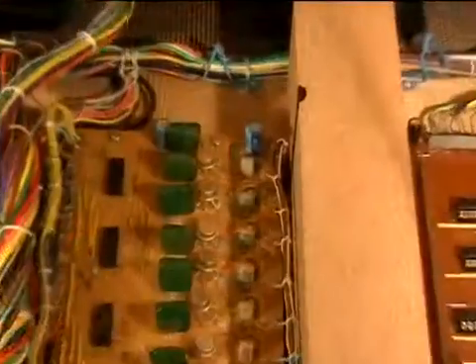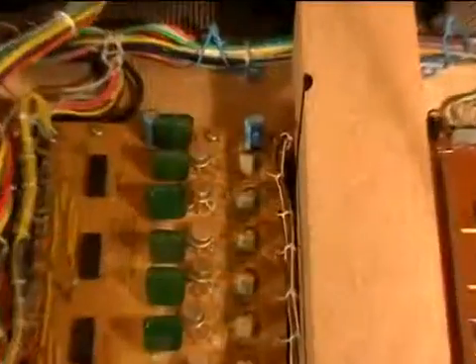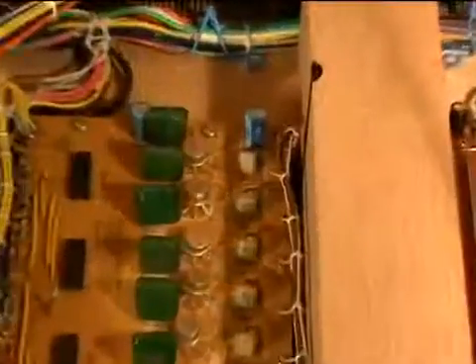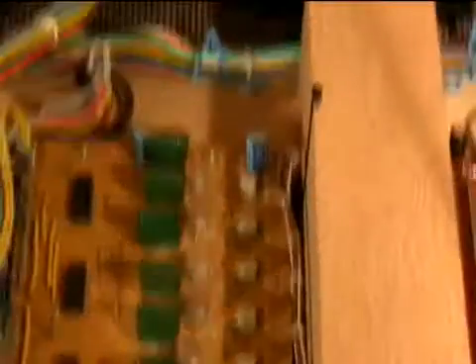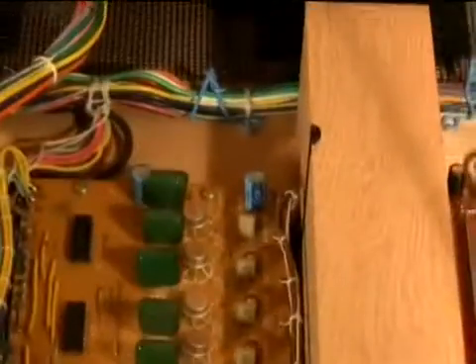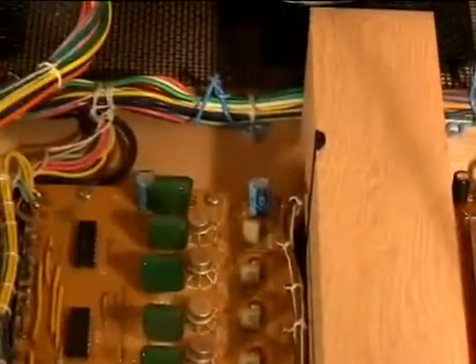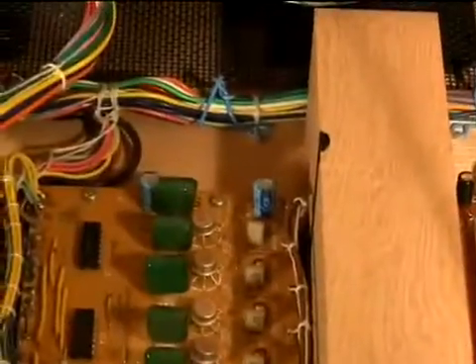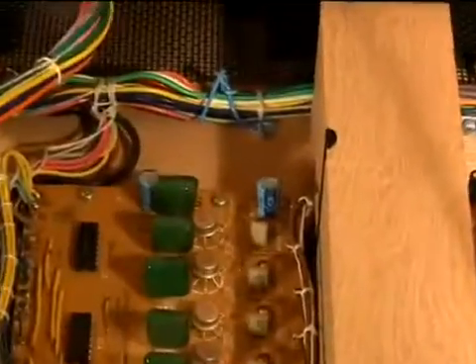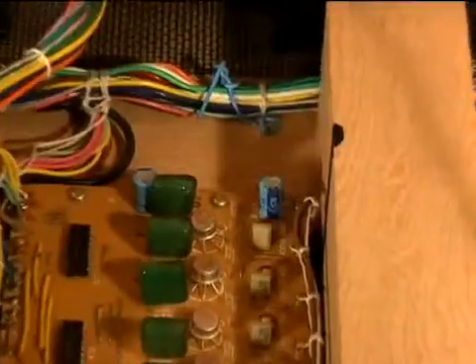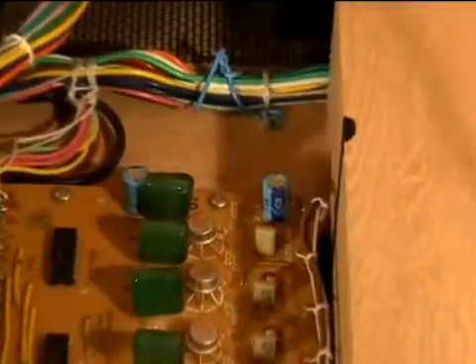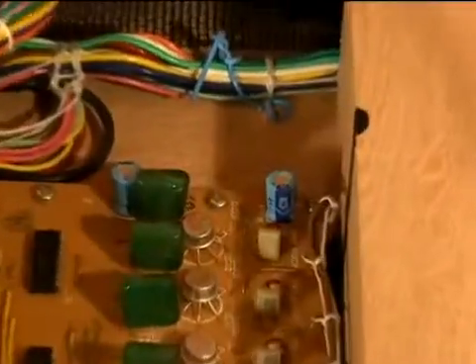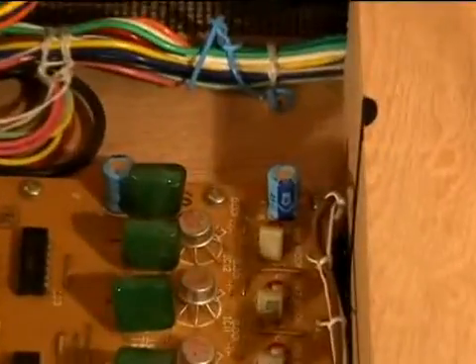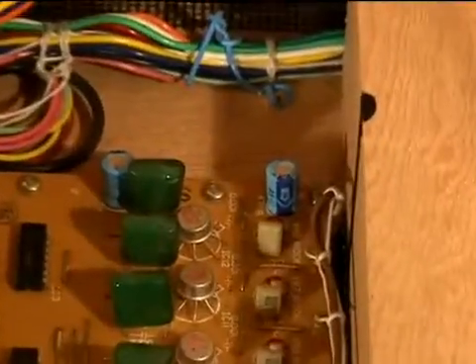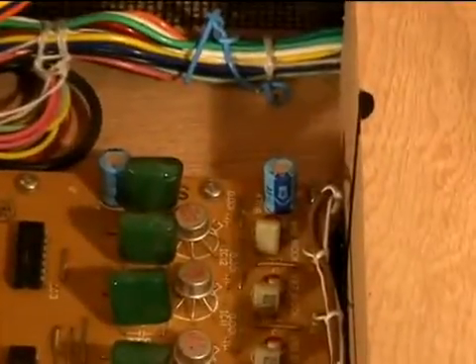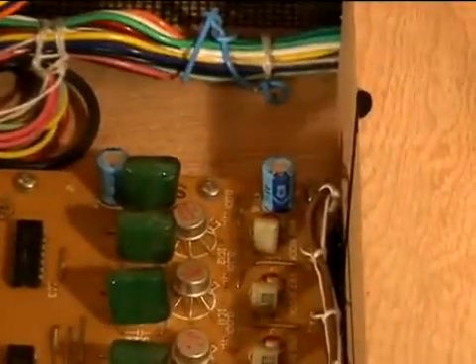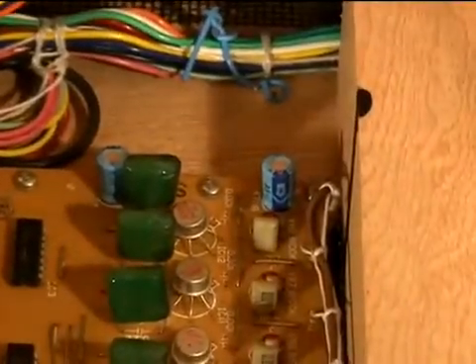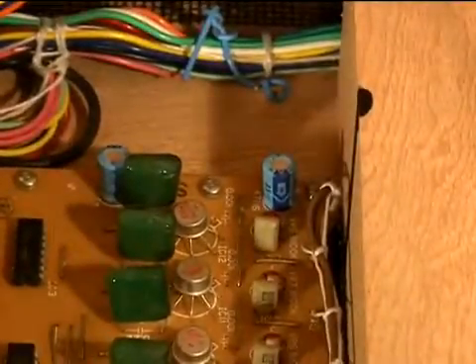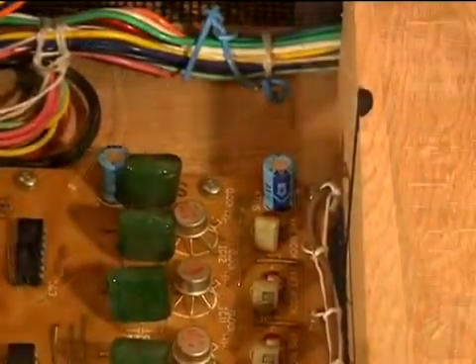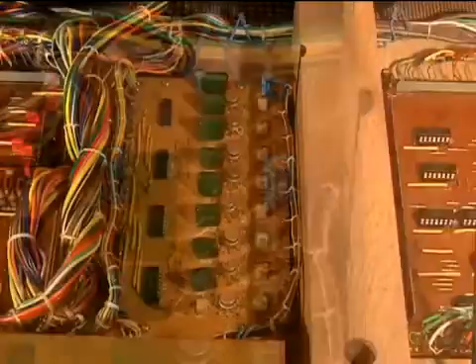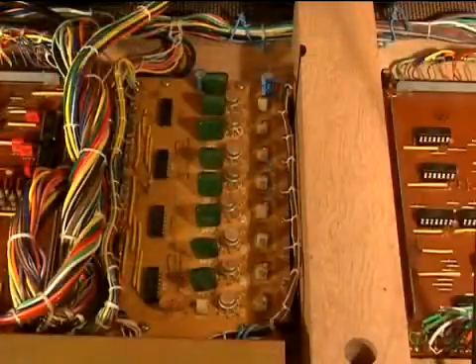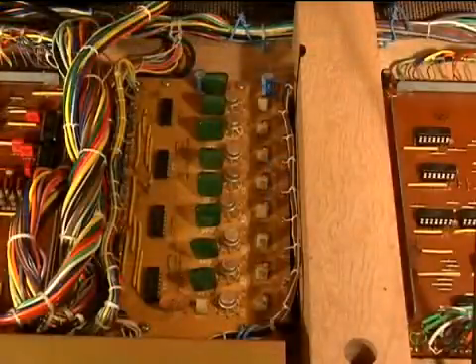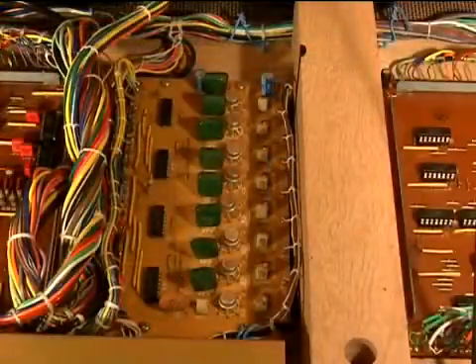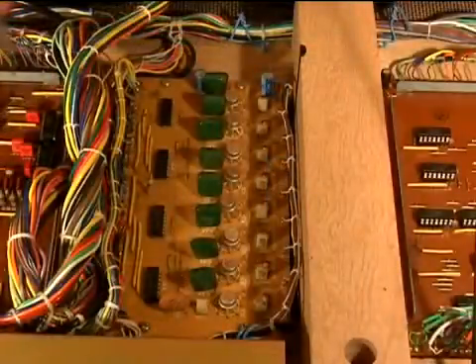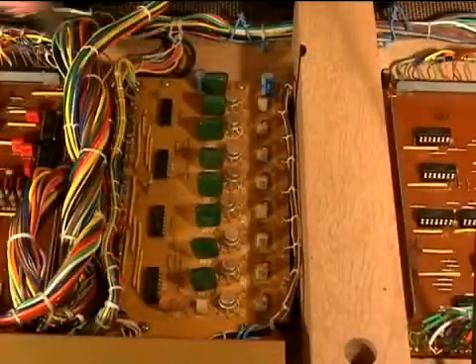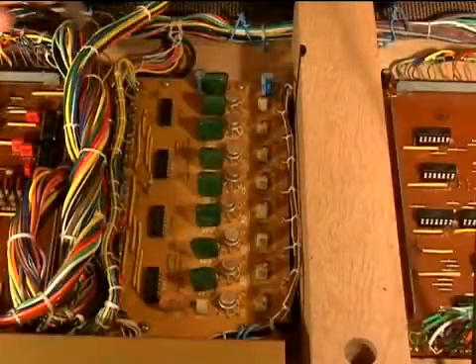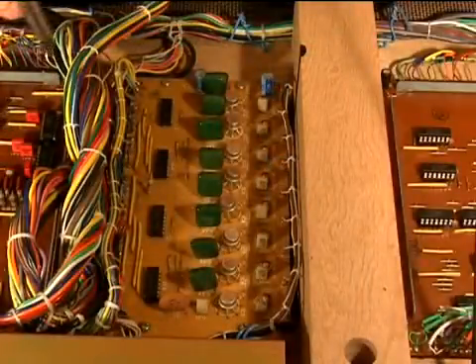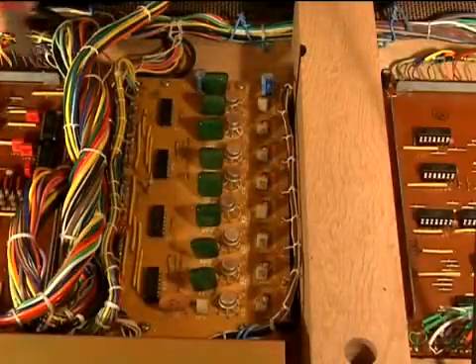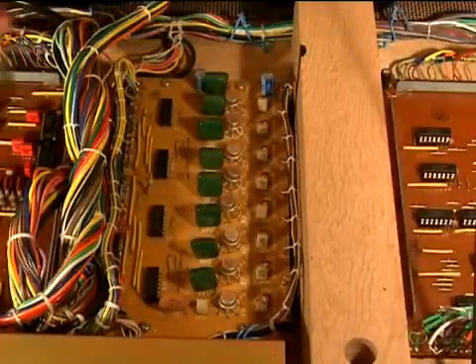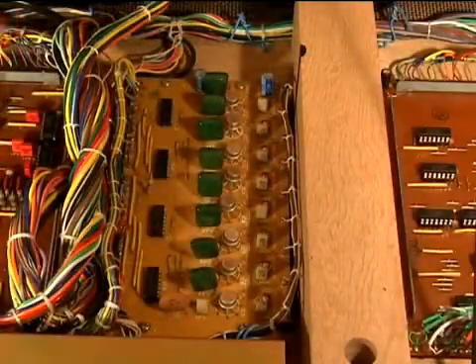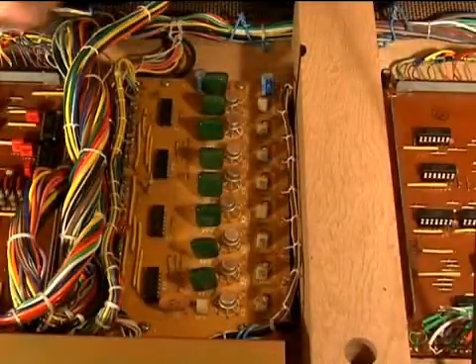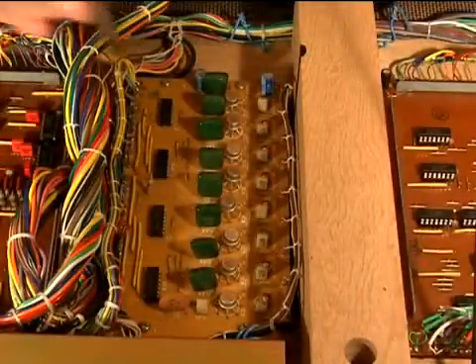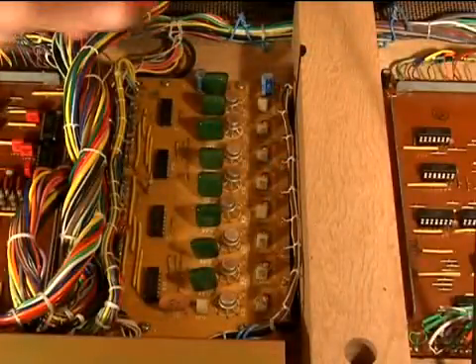The first component to replace is the two electrolytic capacitors. The board is held in place with four screws.